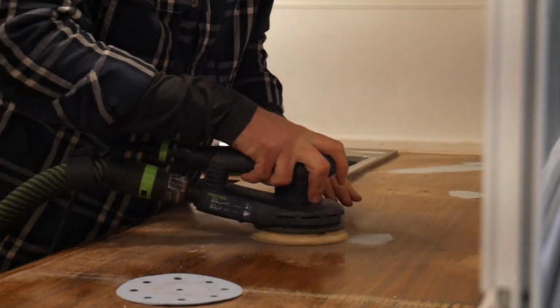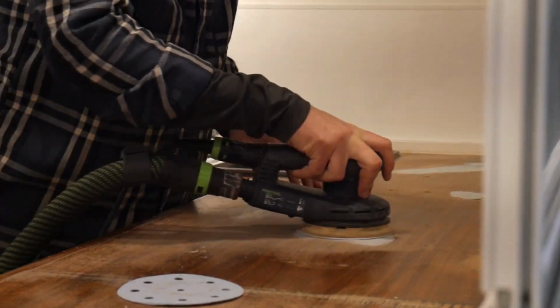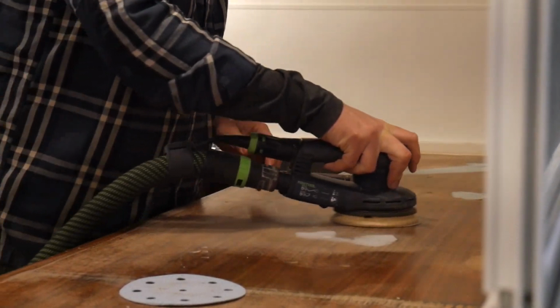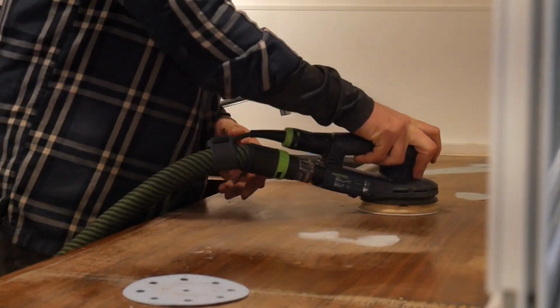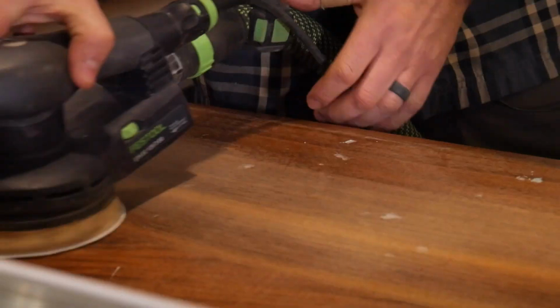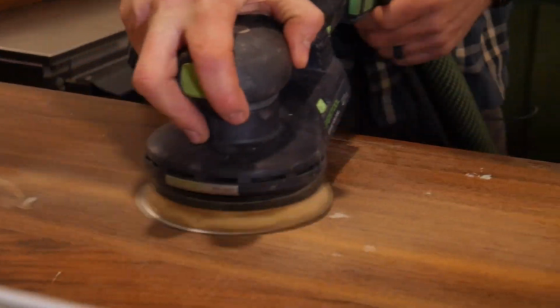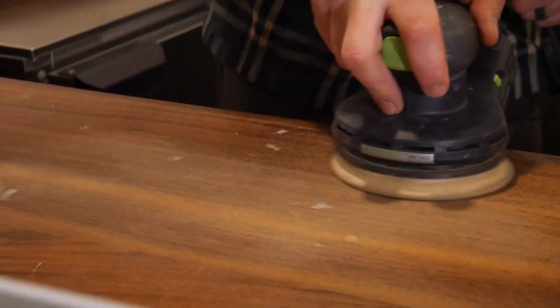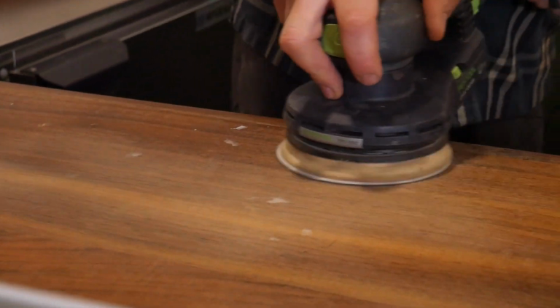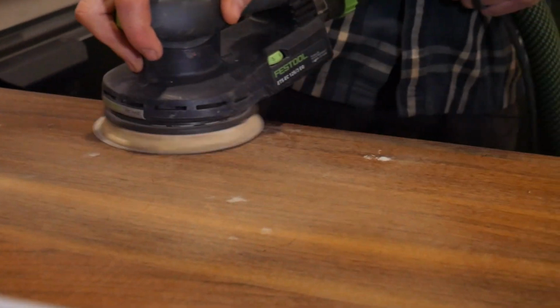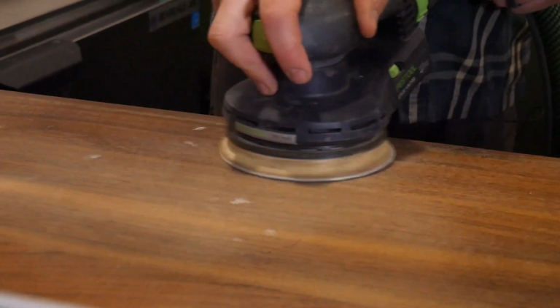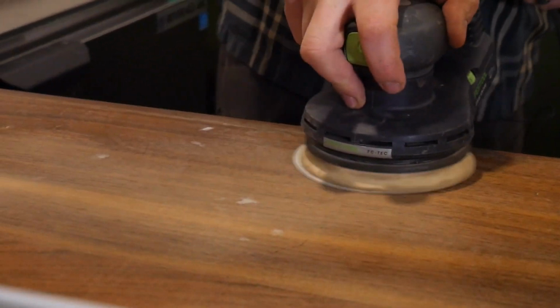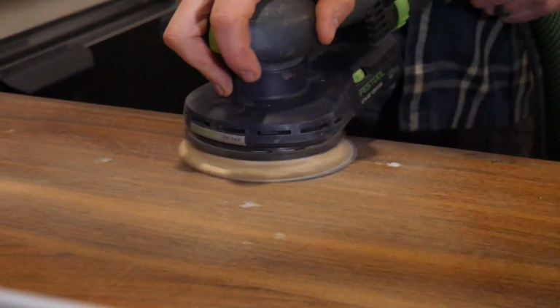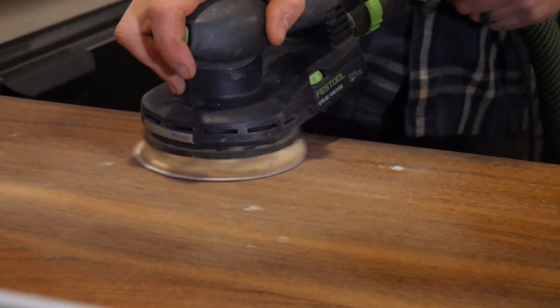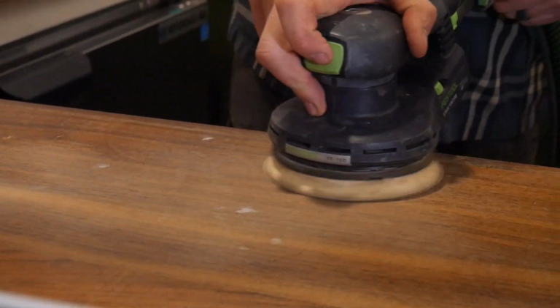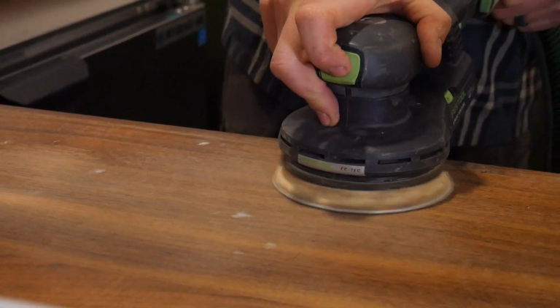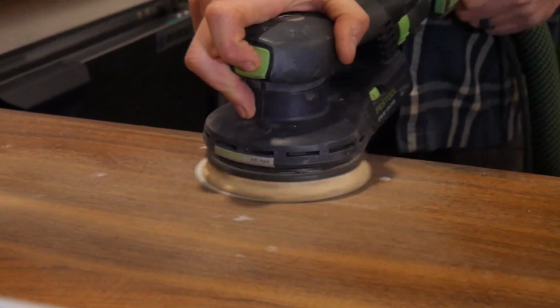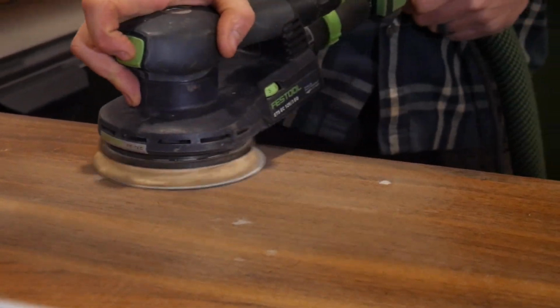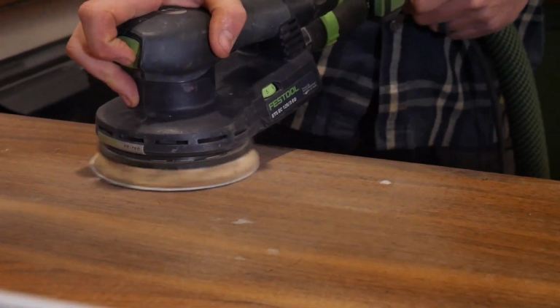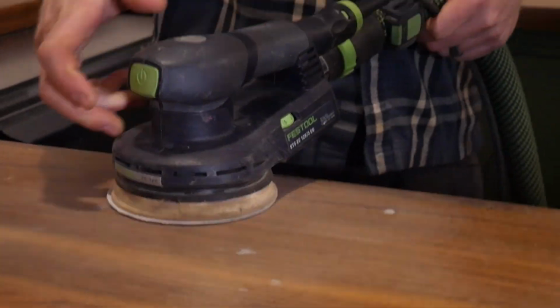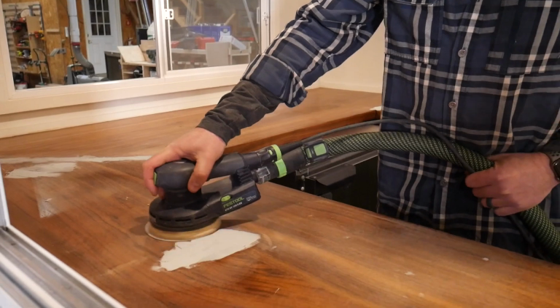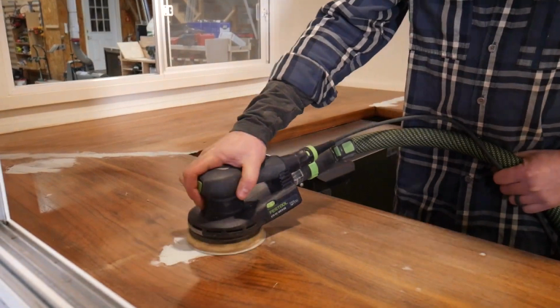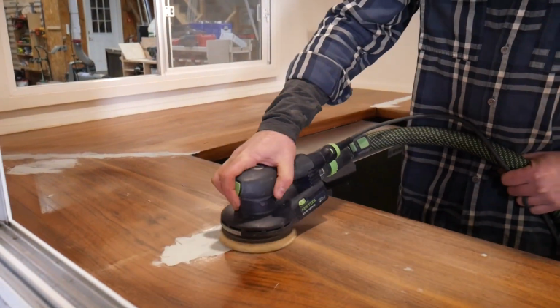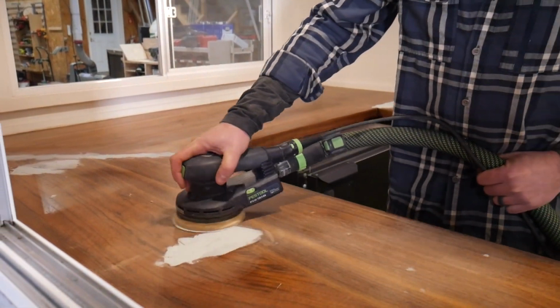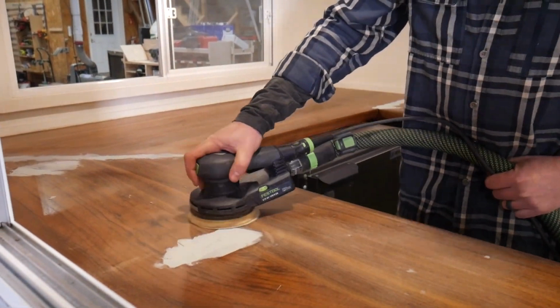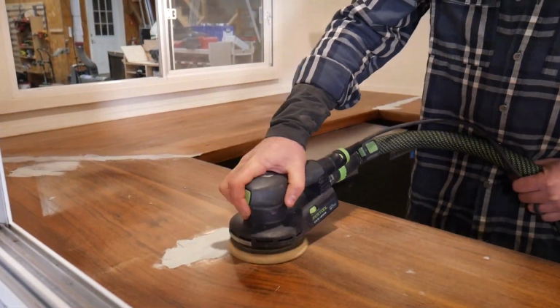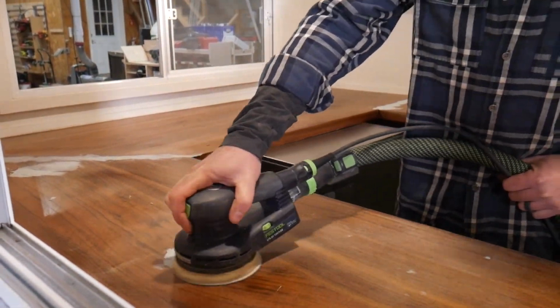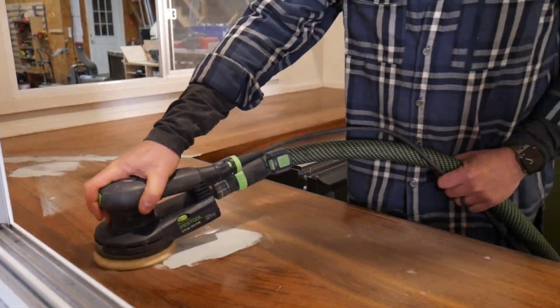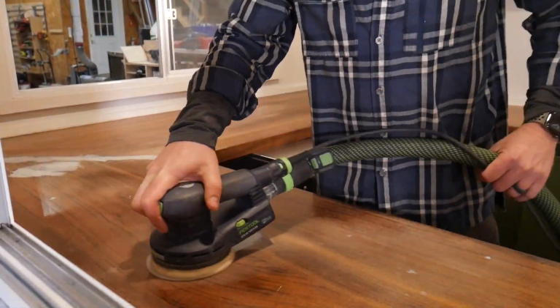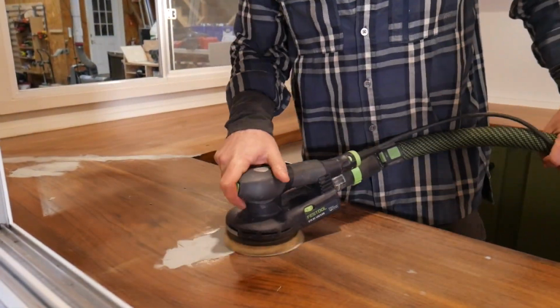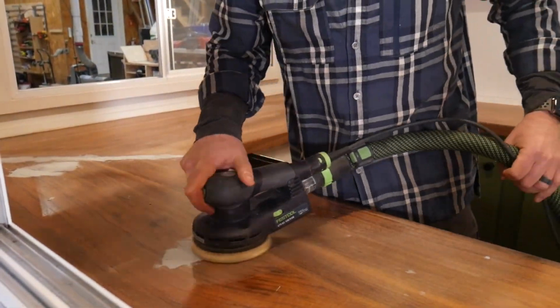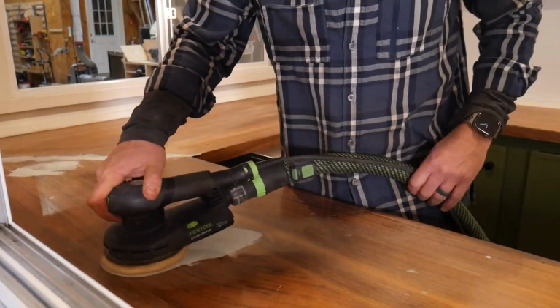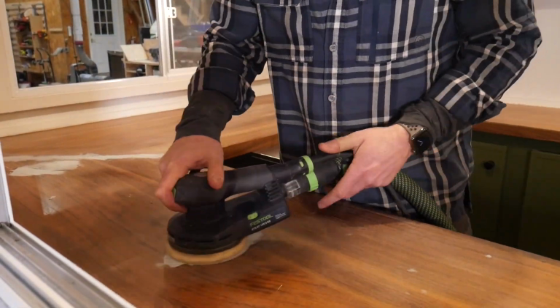We do have our Vestal hooked up to our dust extraction, so as a vacuum, that's going to get rid of all the dust.